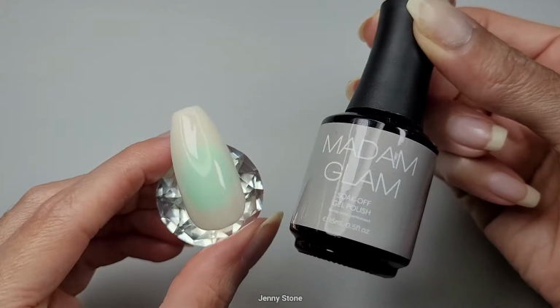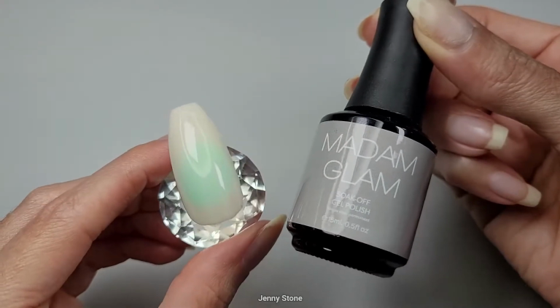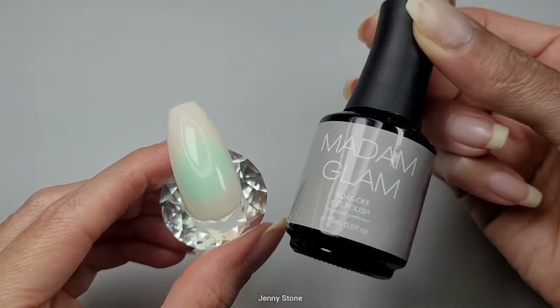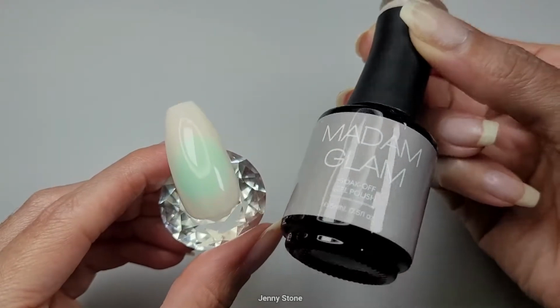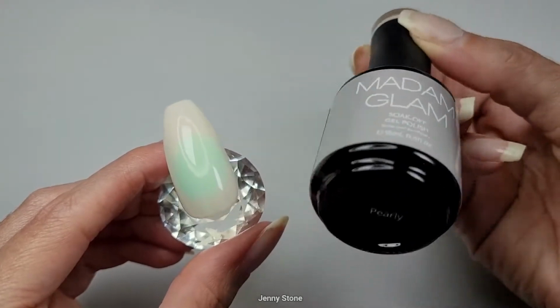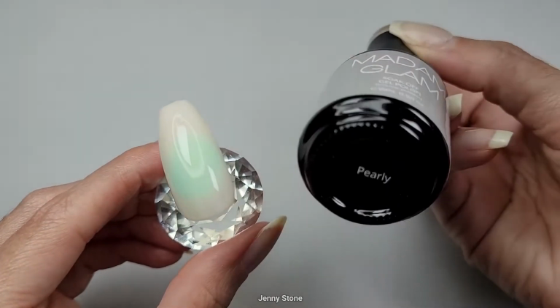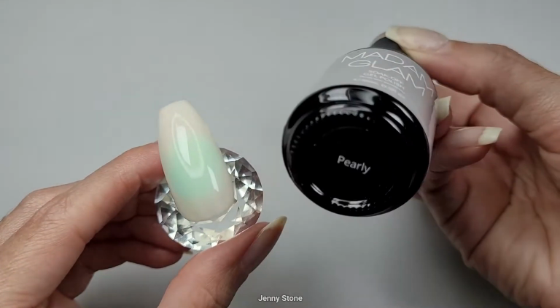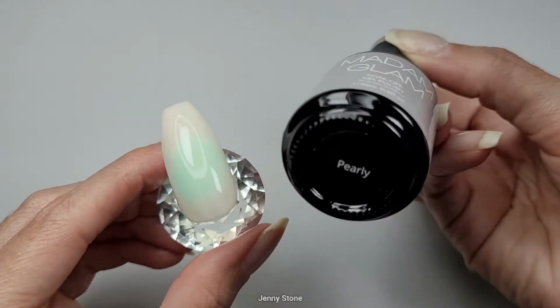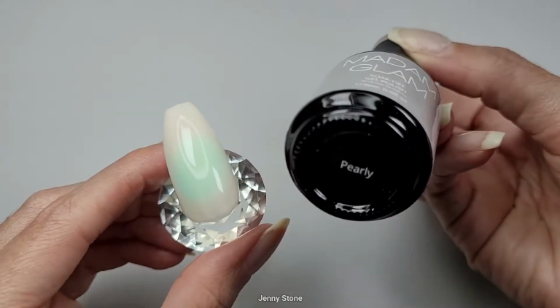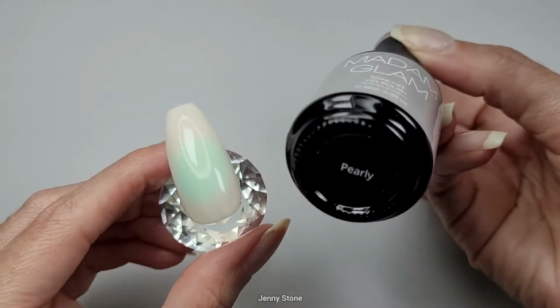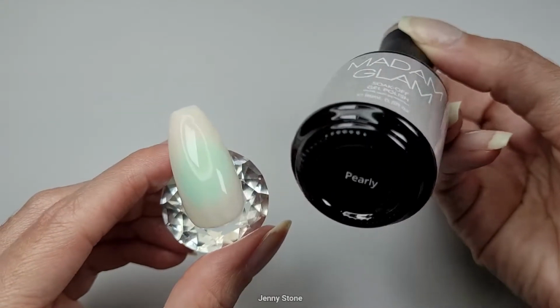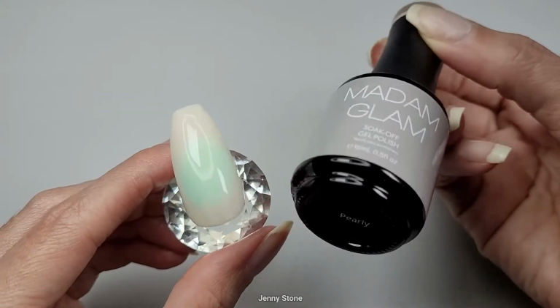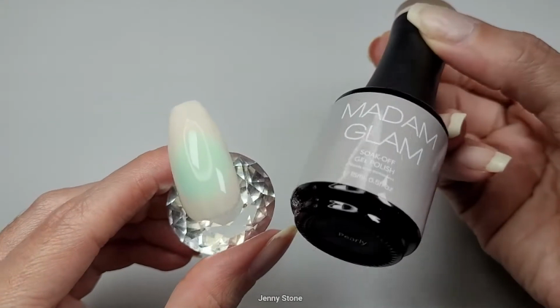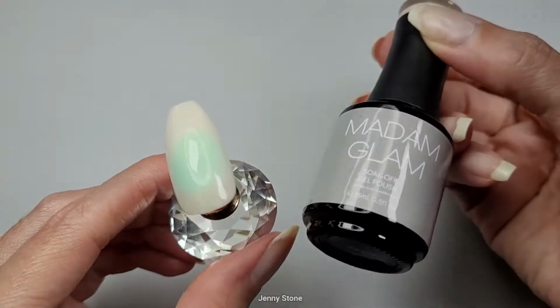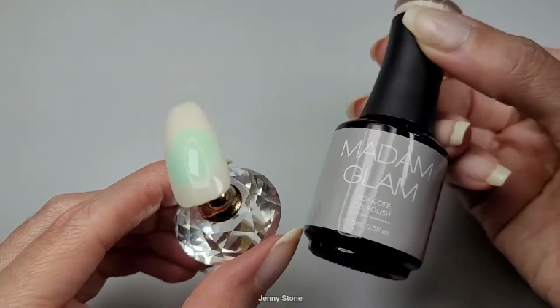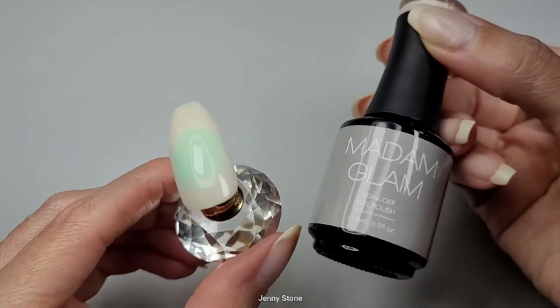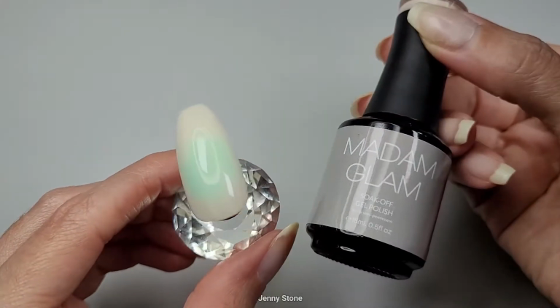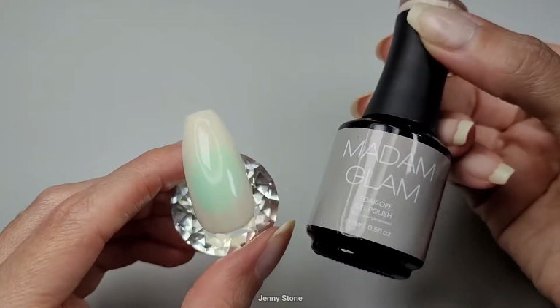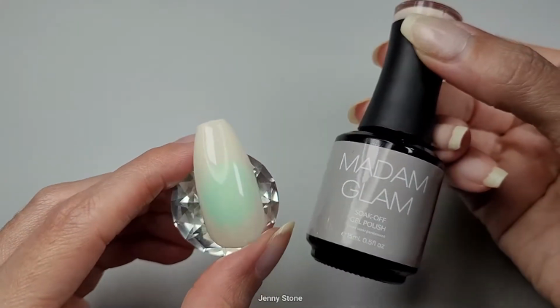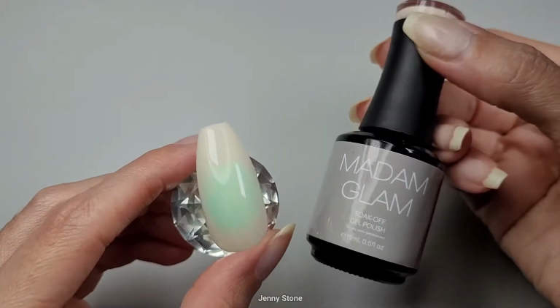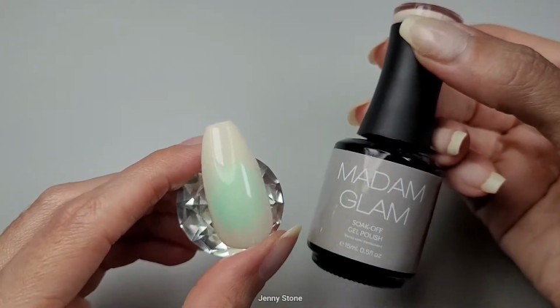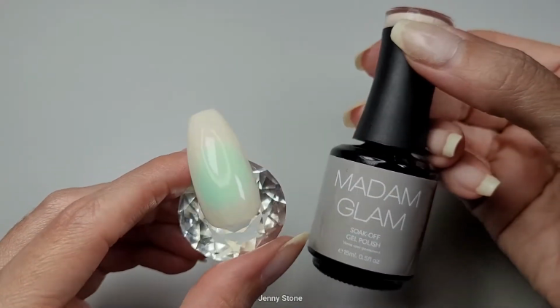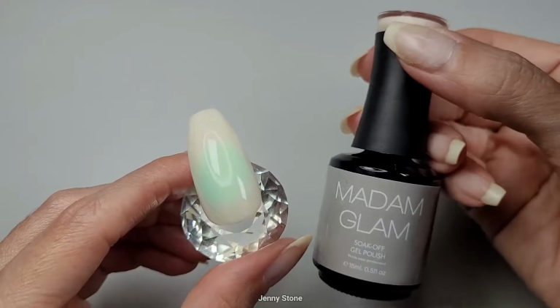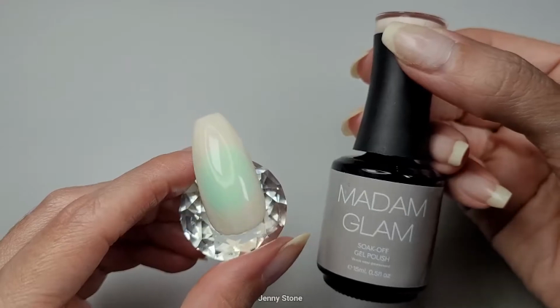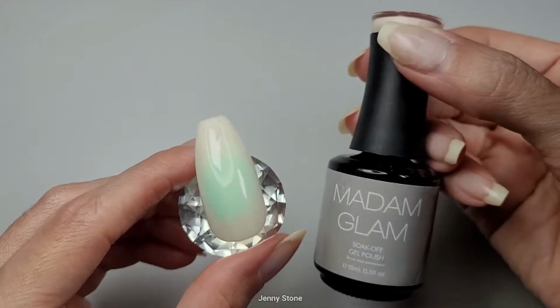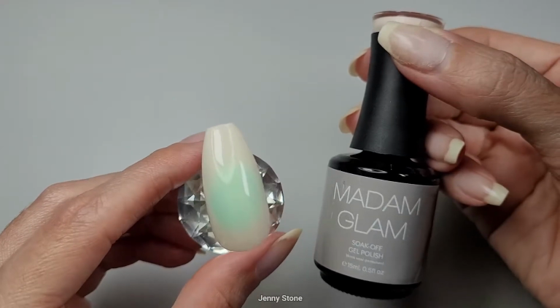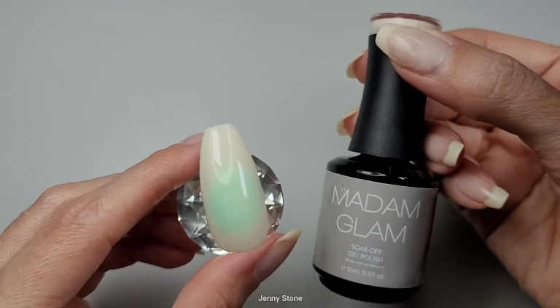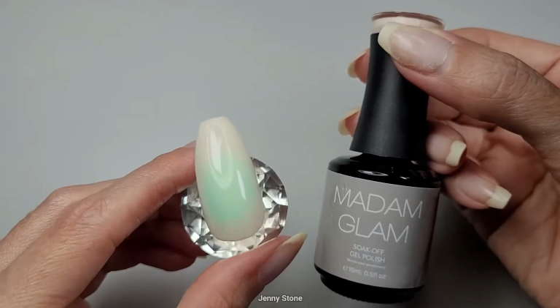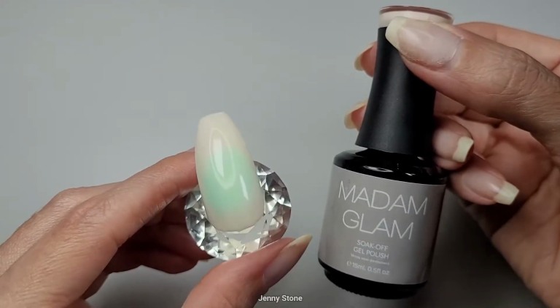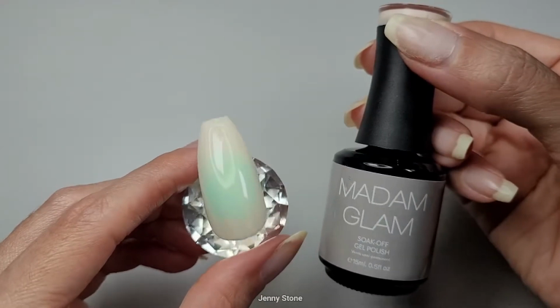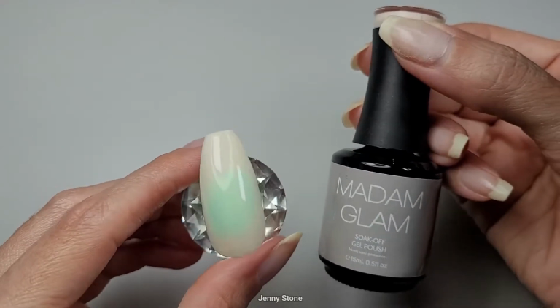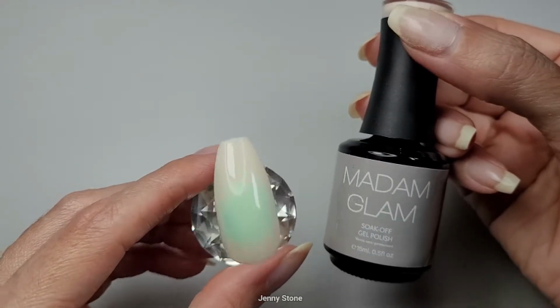I'm going to apply two coats on this nail and I'll cure each coat for 60 seconds. After applying two coats of this beautiful nude called Pearly, this is what we have for the swatch.